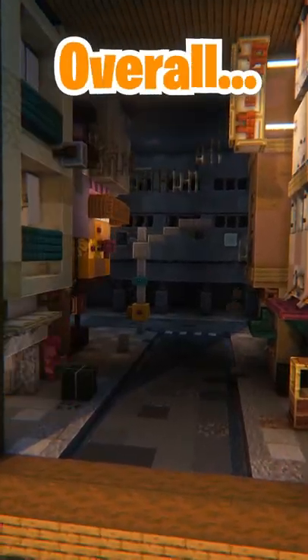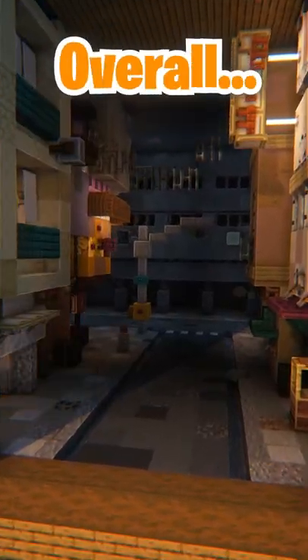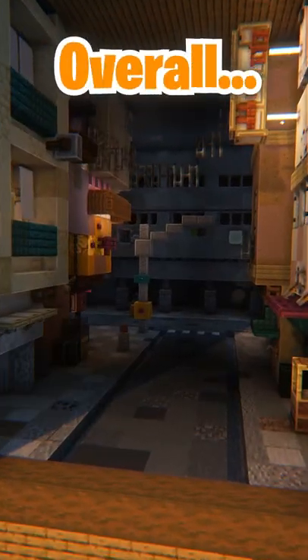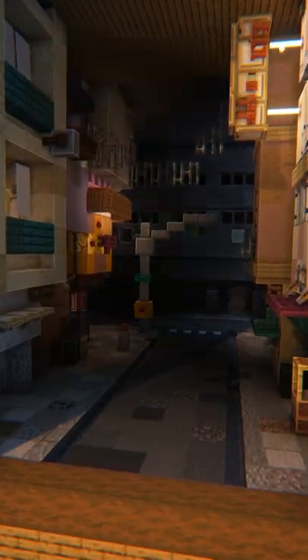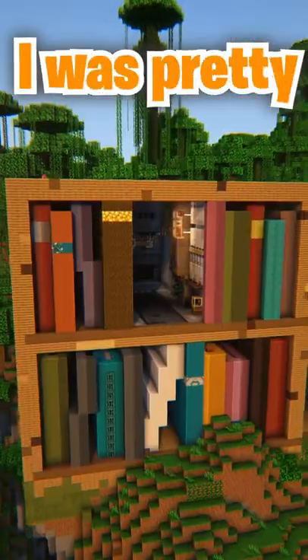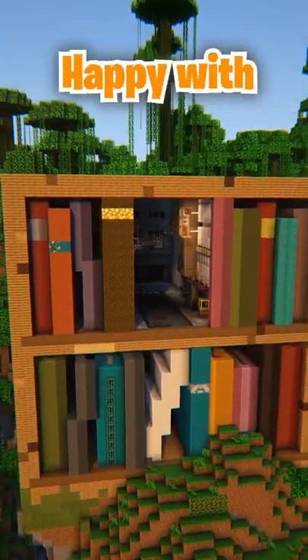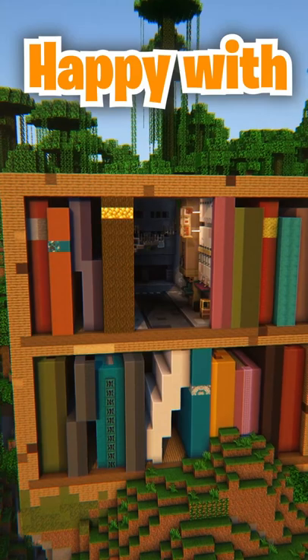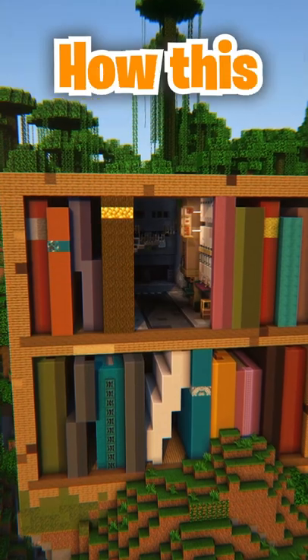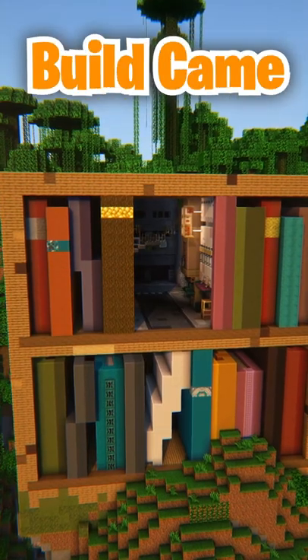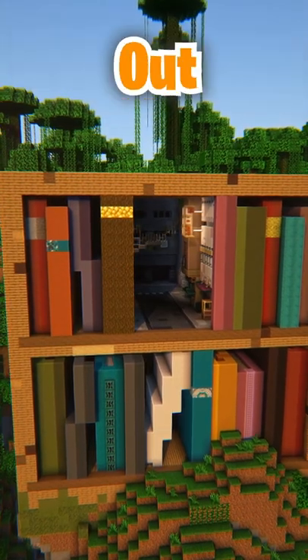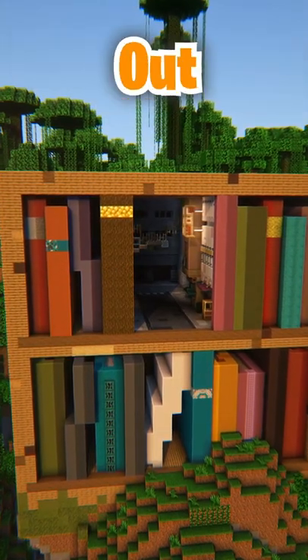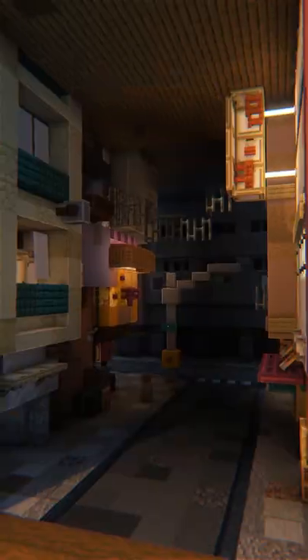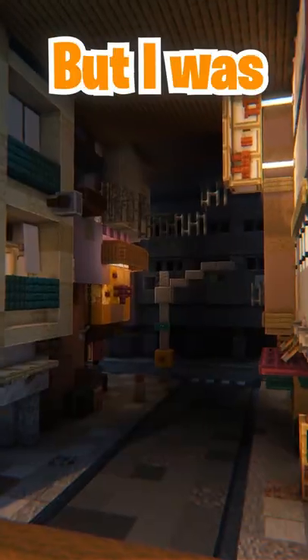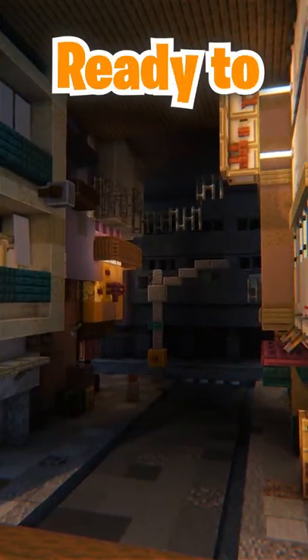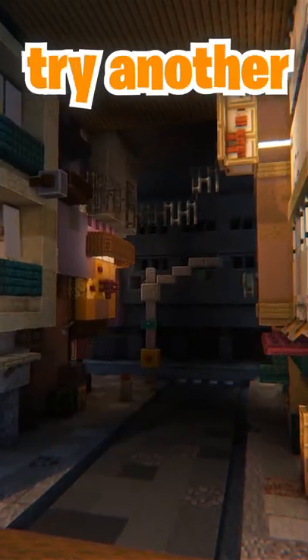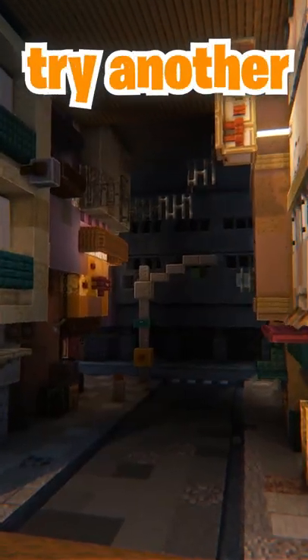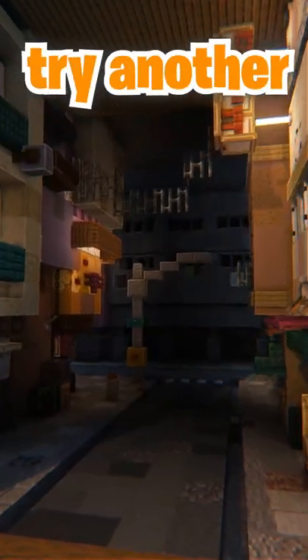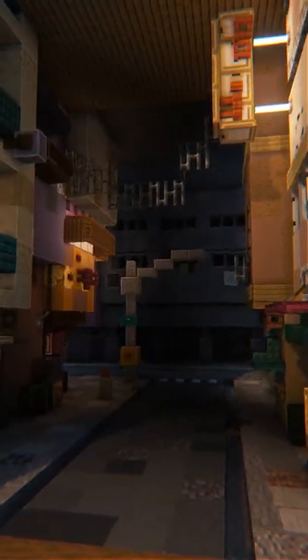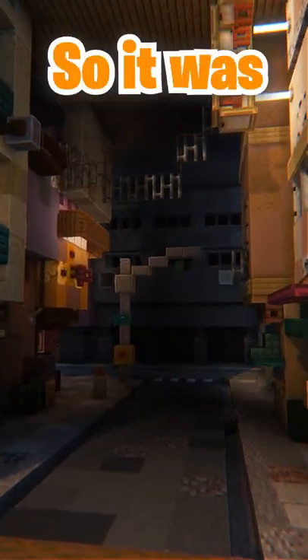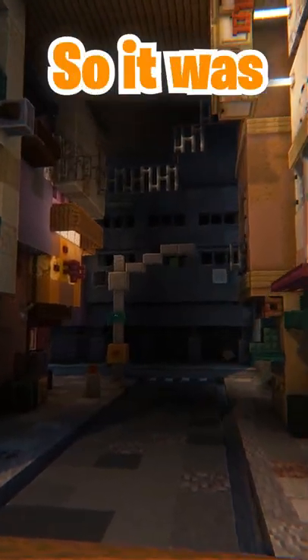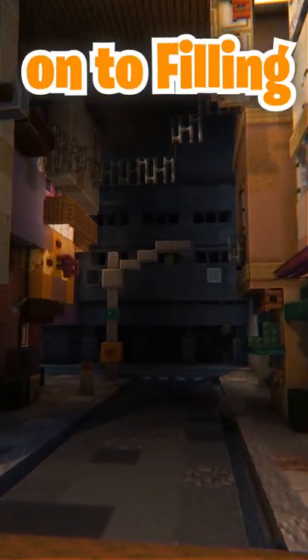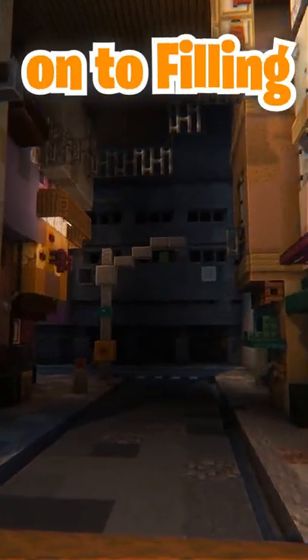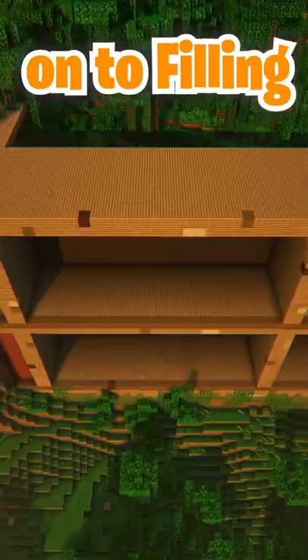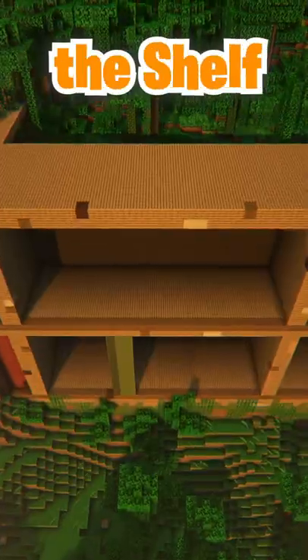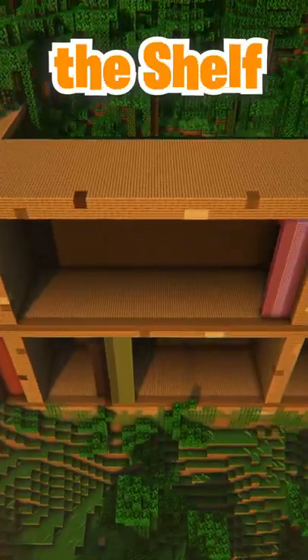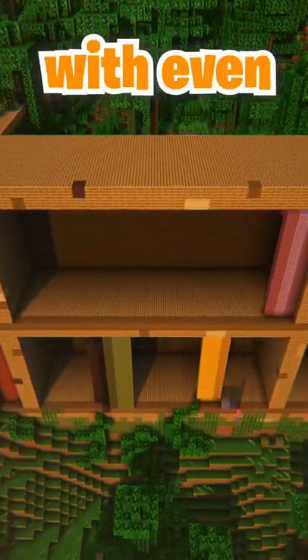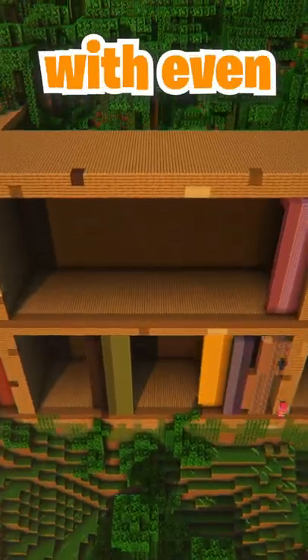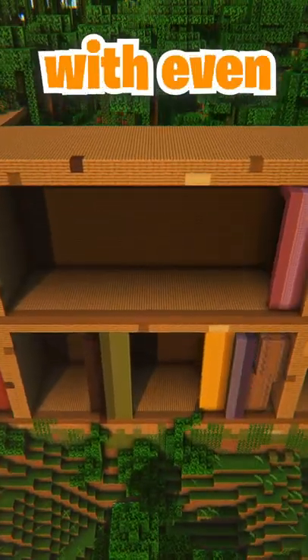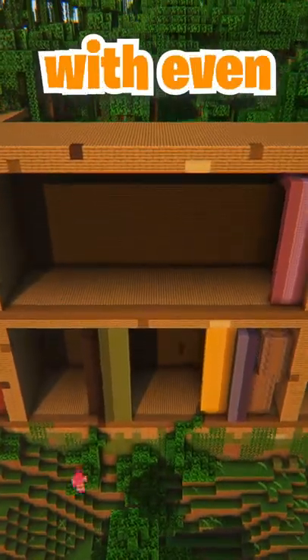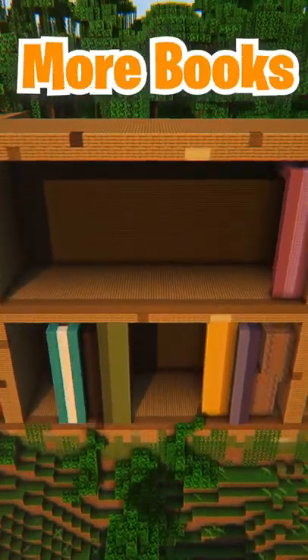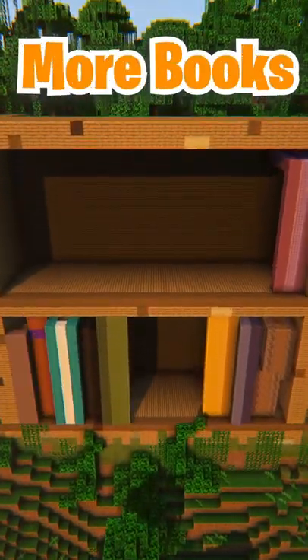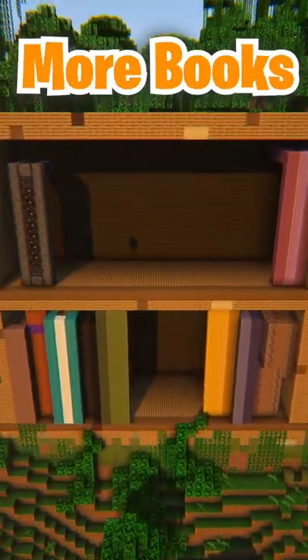Overall, I was pretty happy this build came out, but I was ready to try another one. So I was on to filling the shelf with even more books.